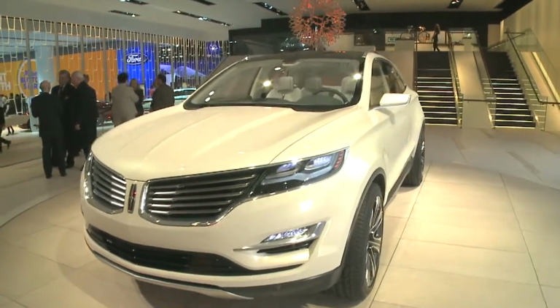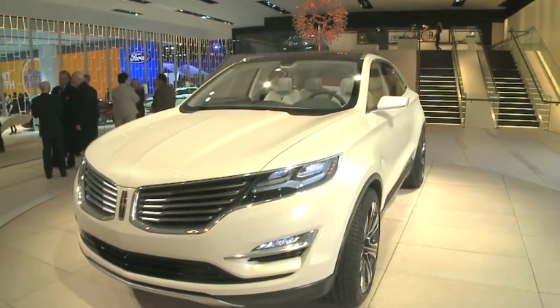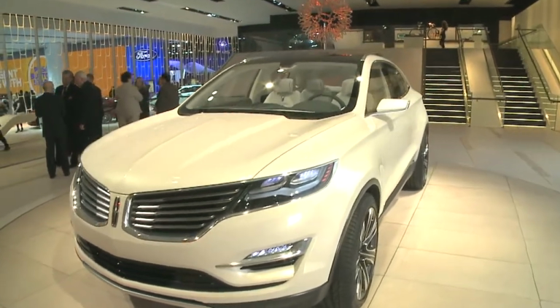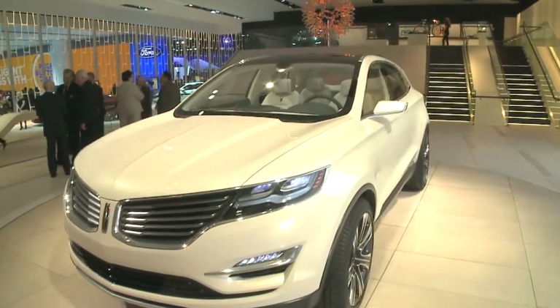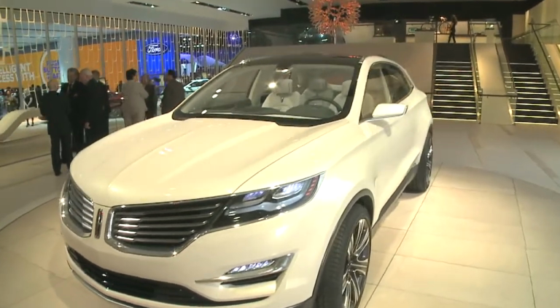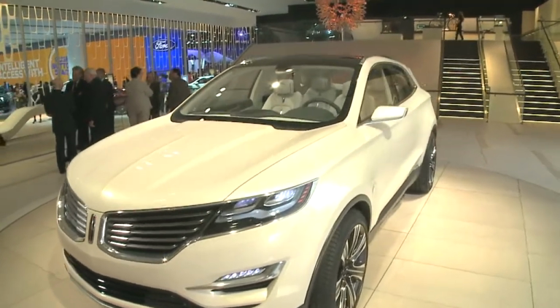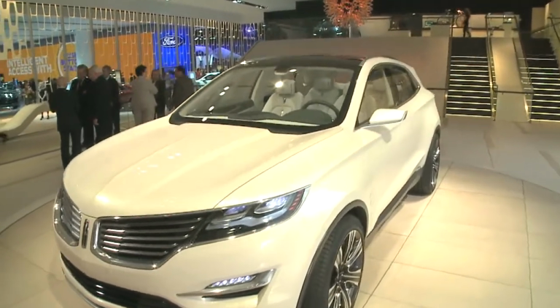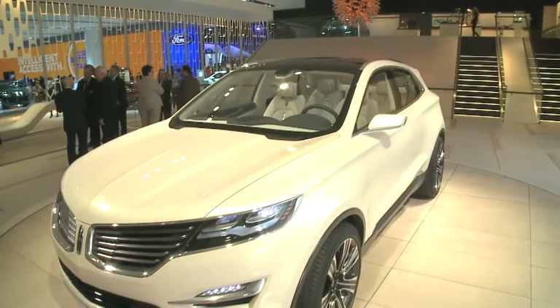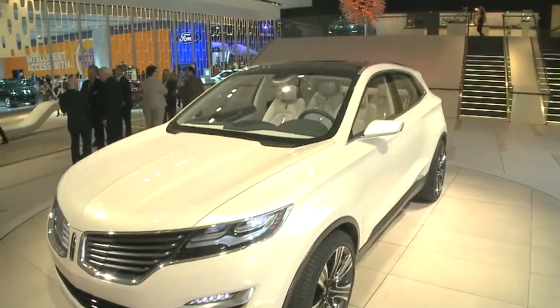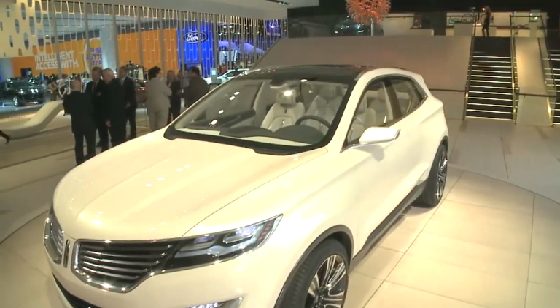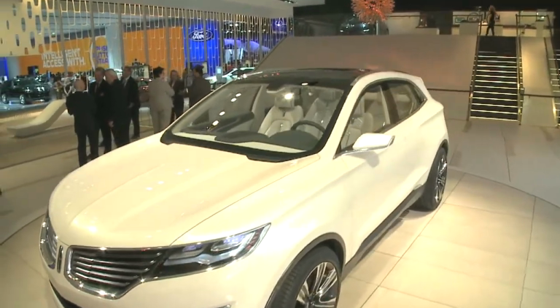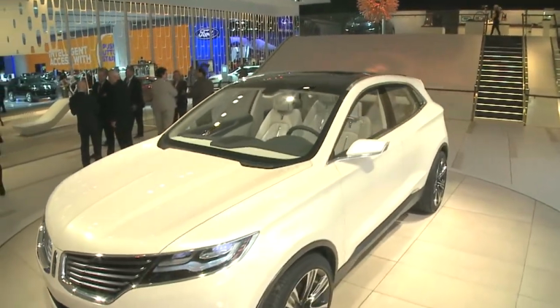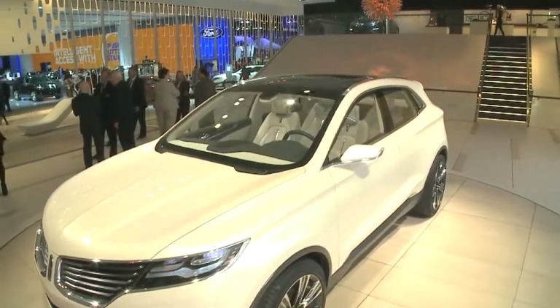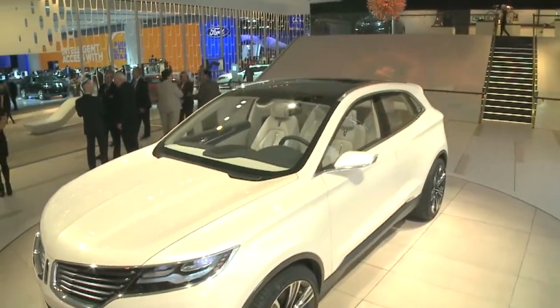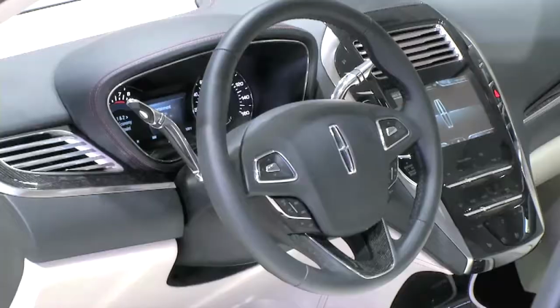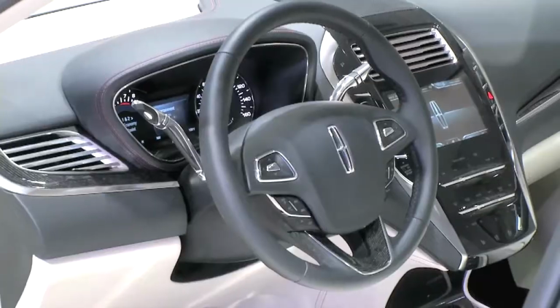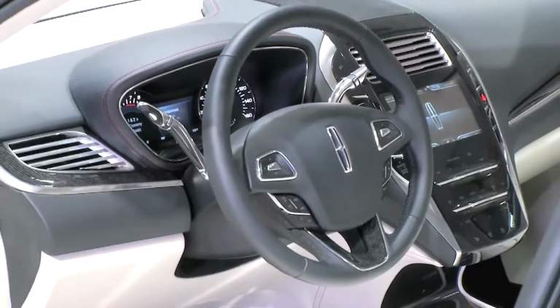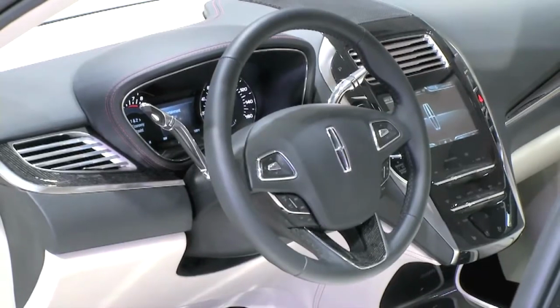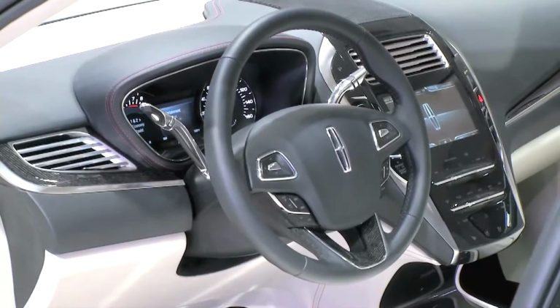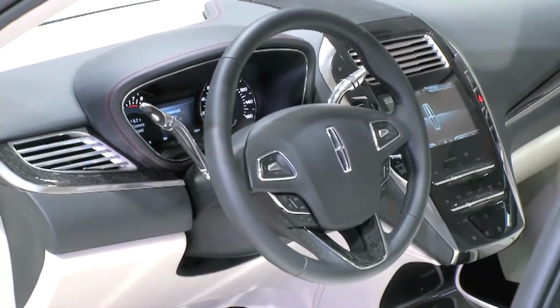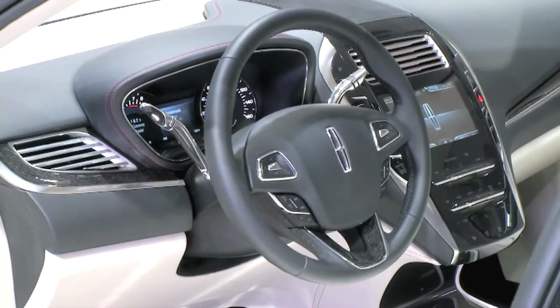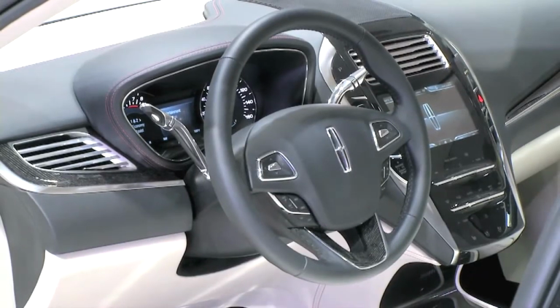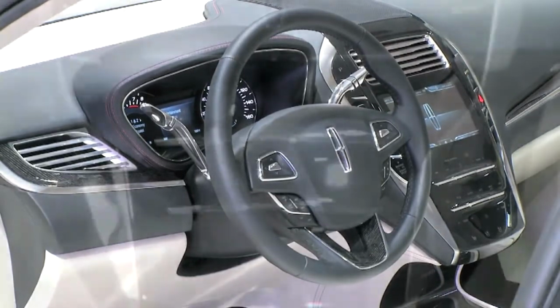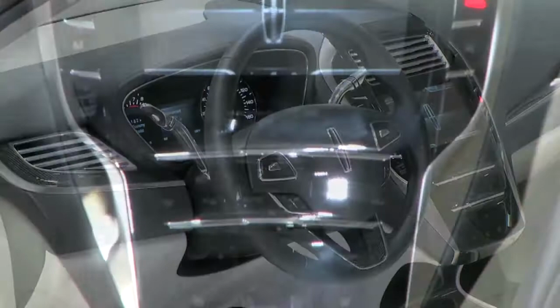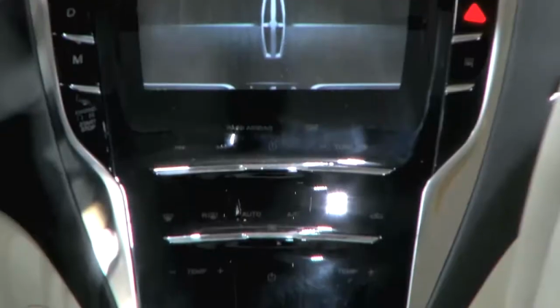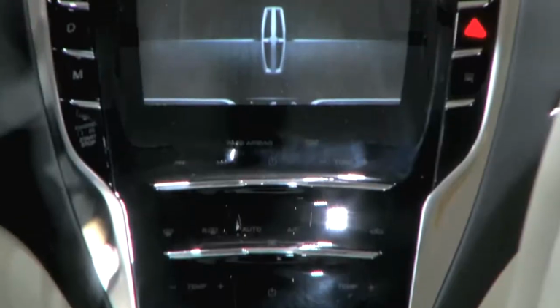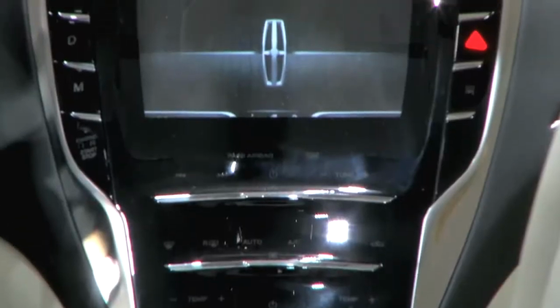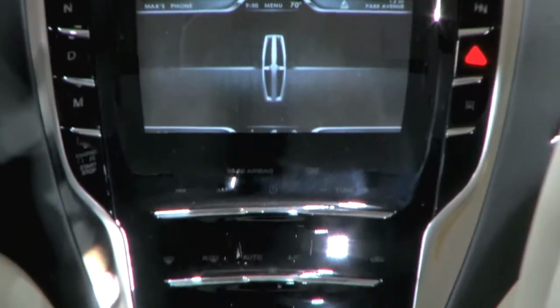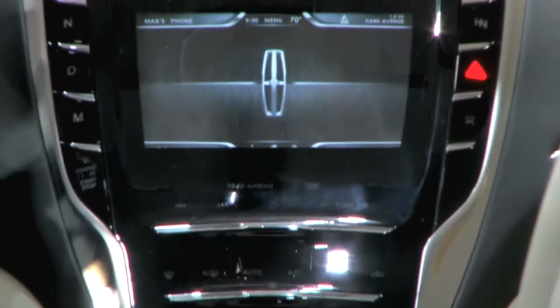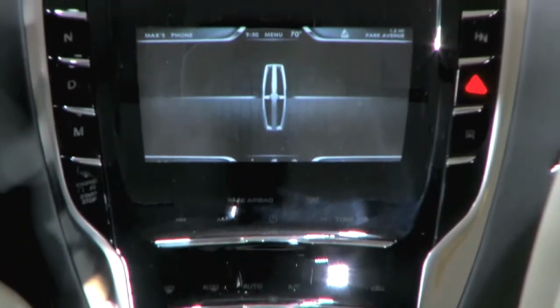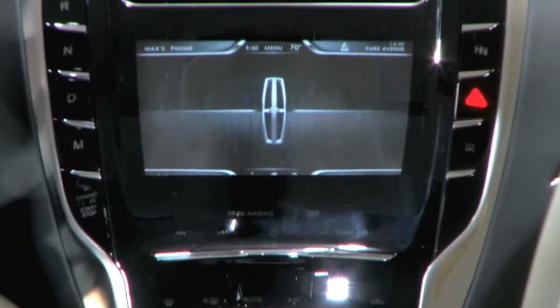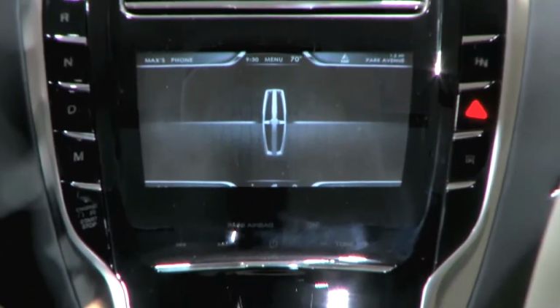Frameless windows and fine tailoring on the inside. Take a look at this ambient lighting.